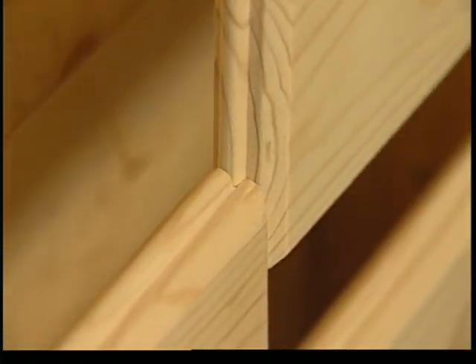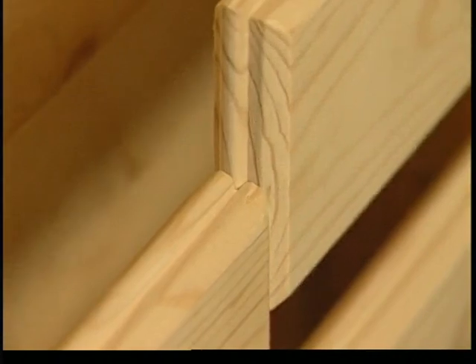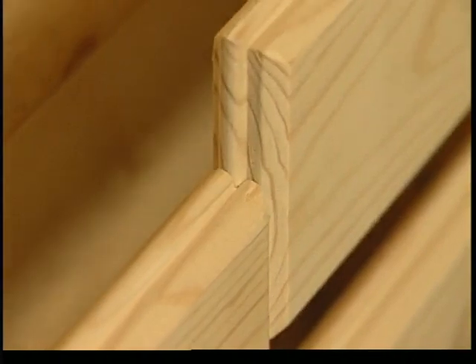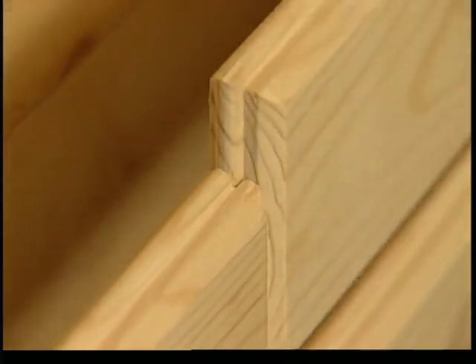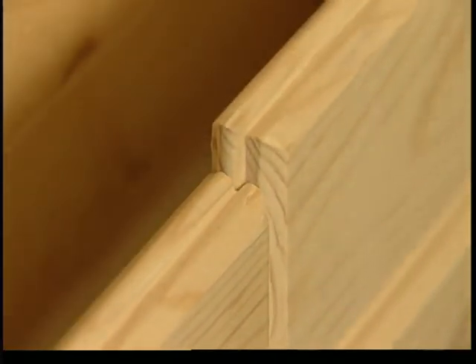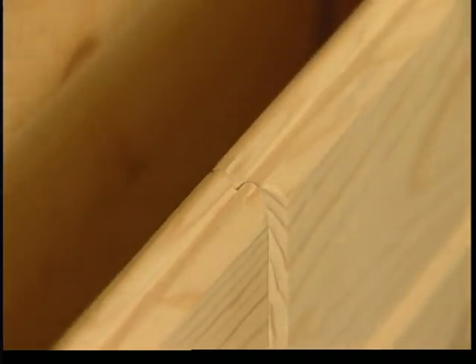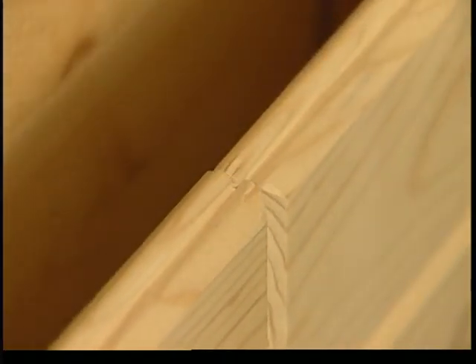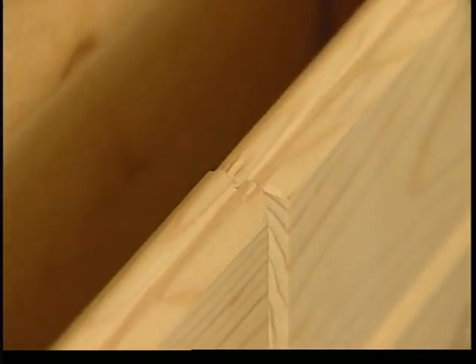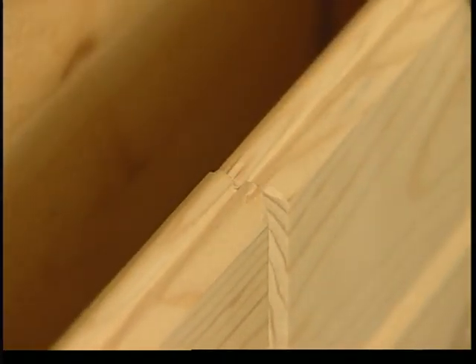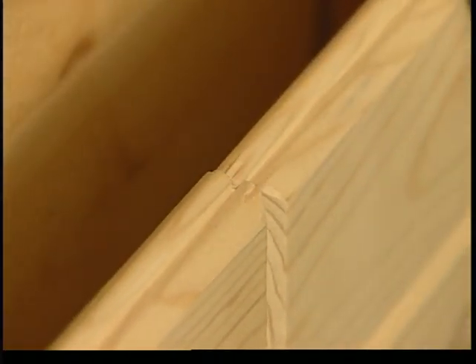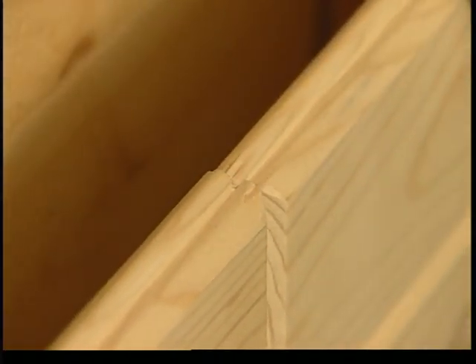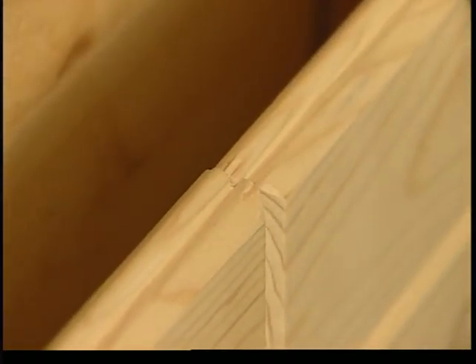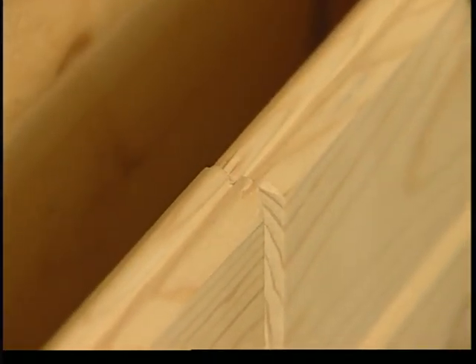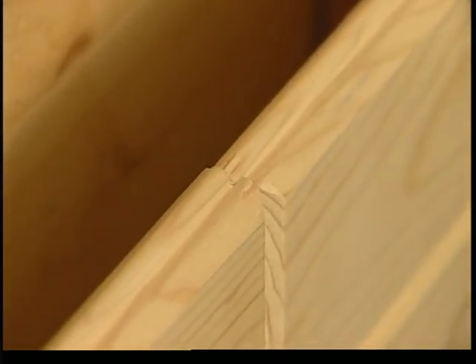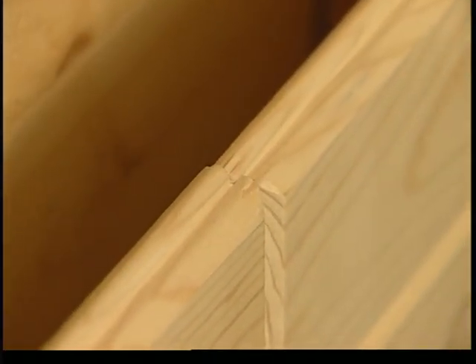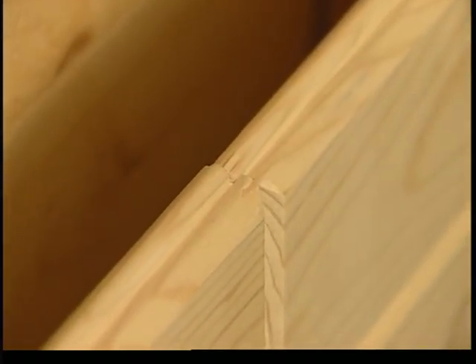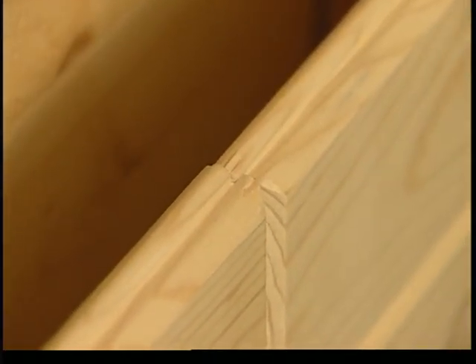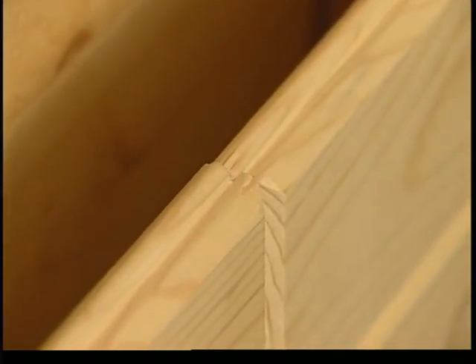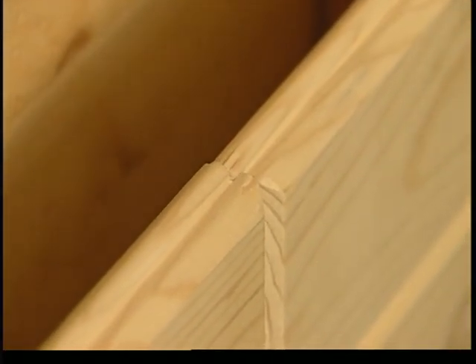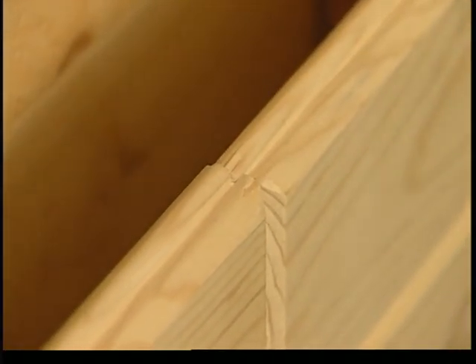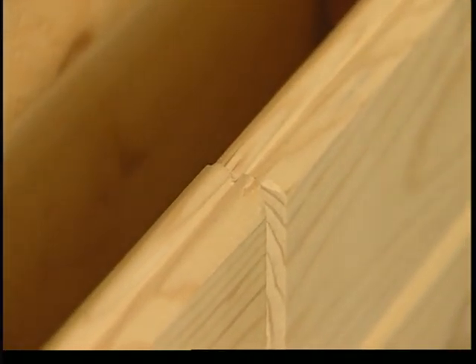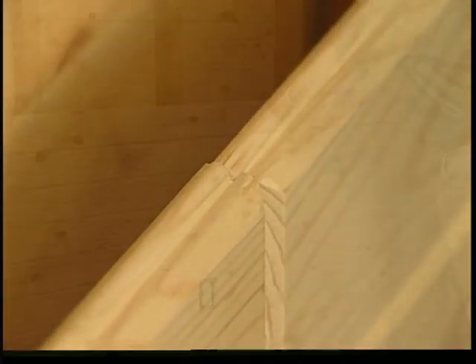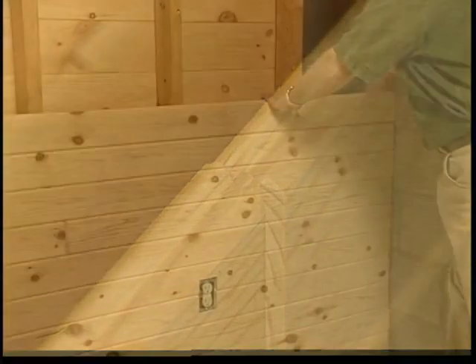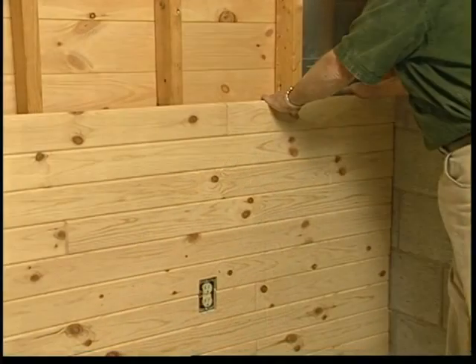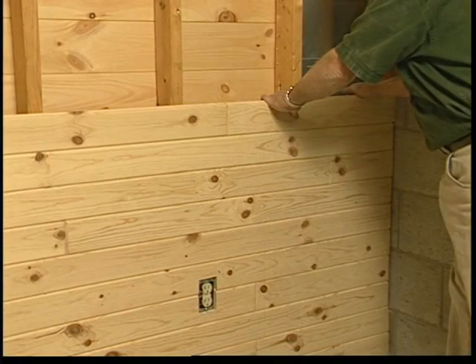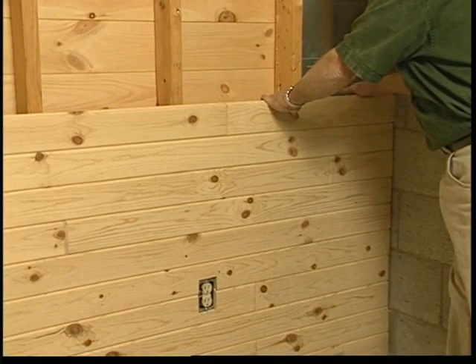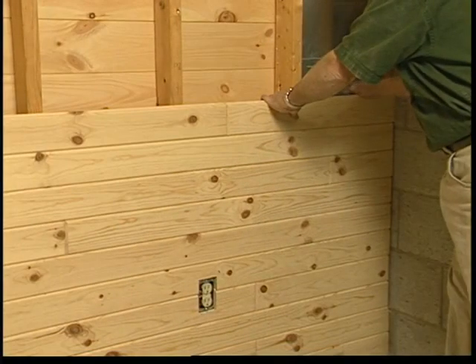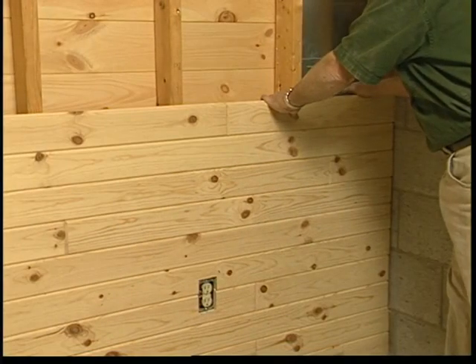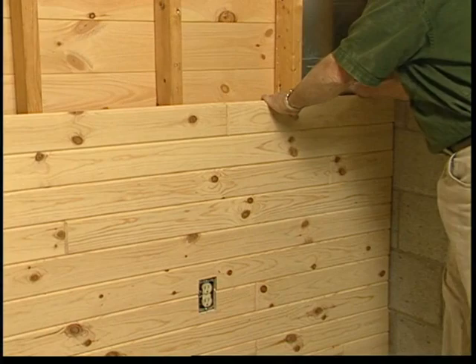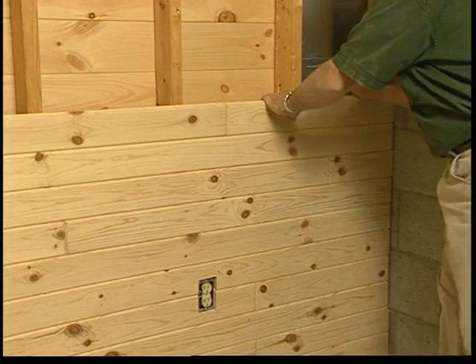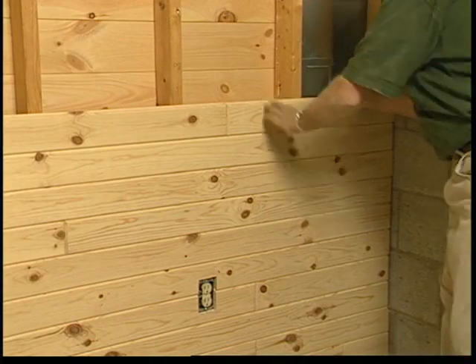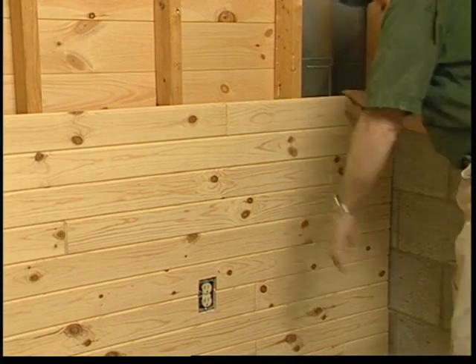You'll be amazed how quickly you'll master the installation of Skyline Woods interior paneling.